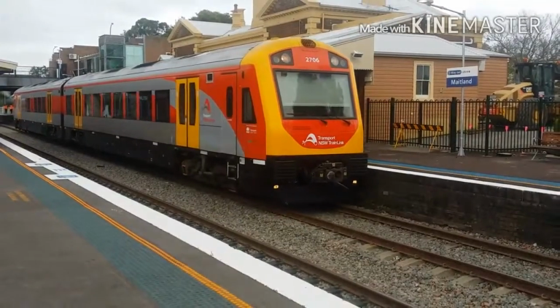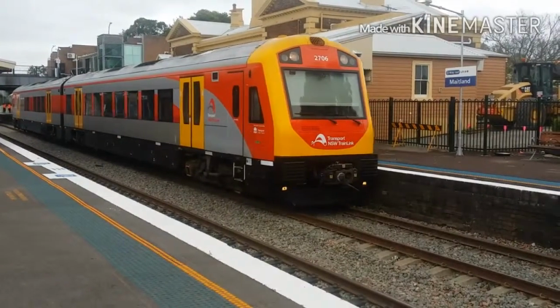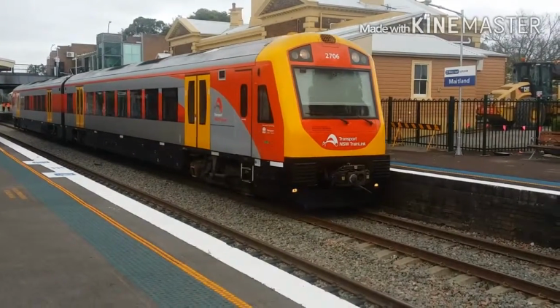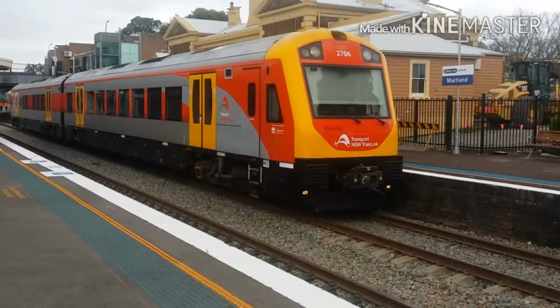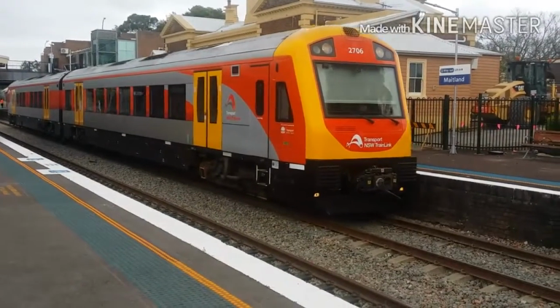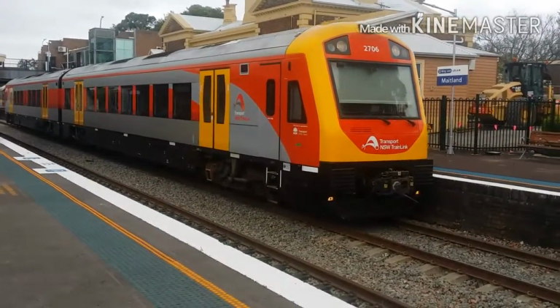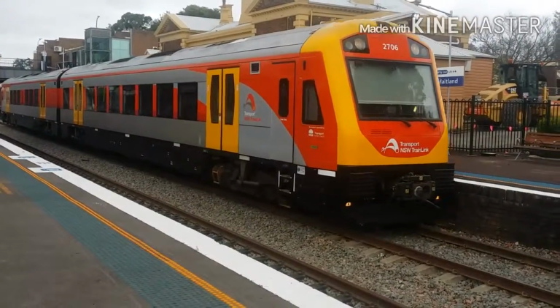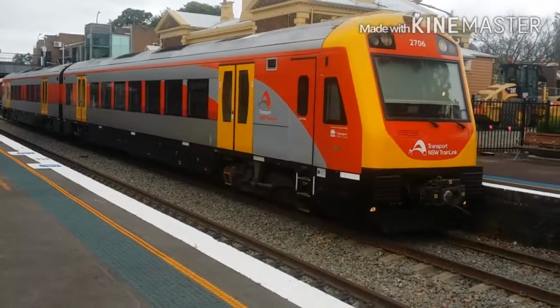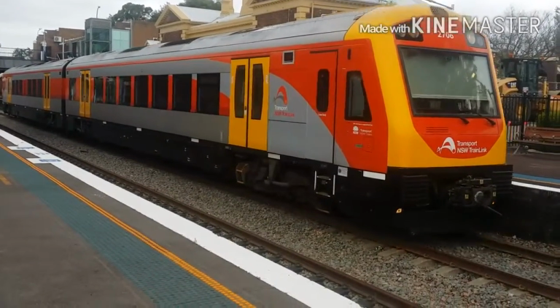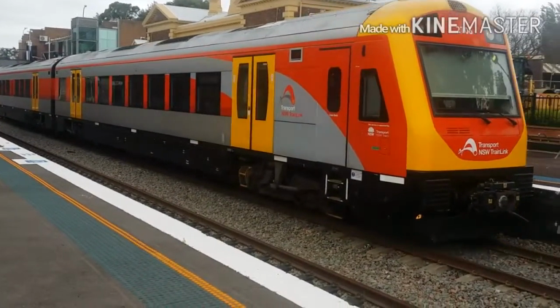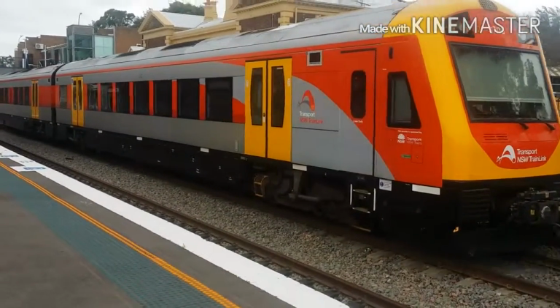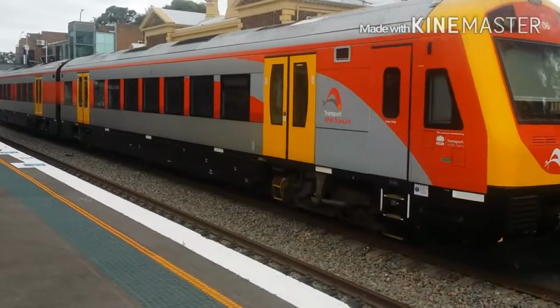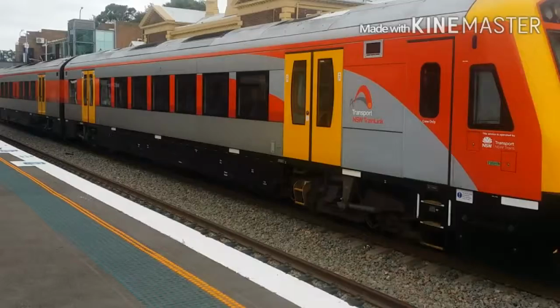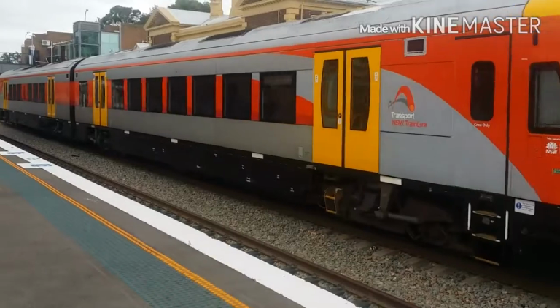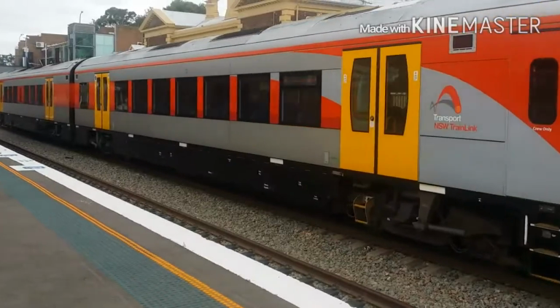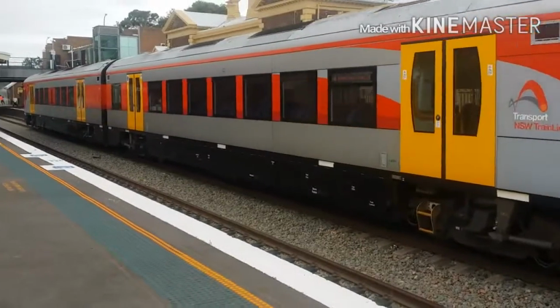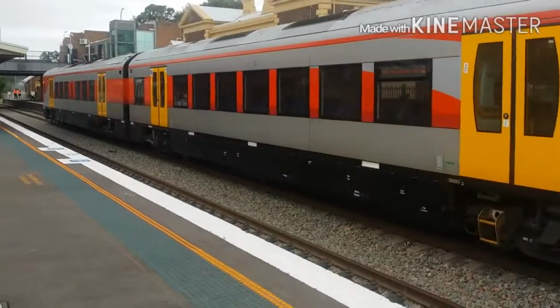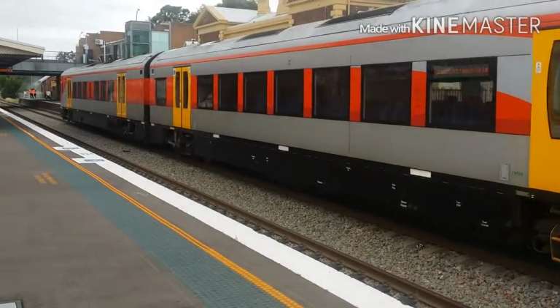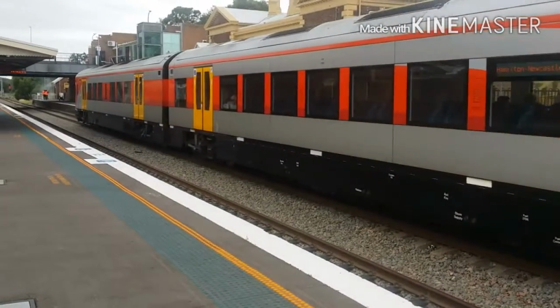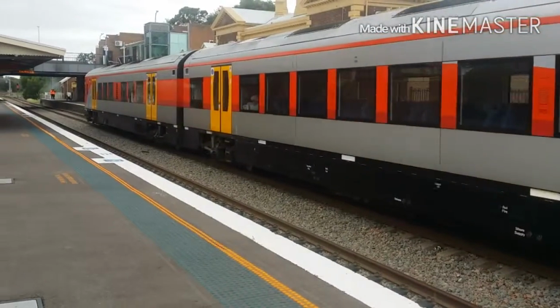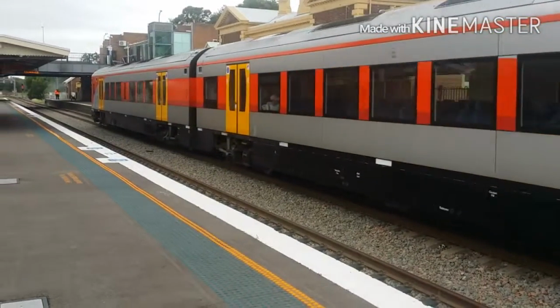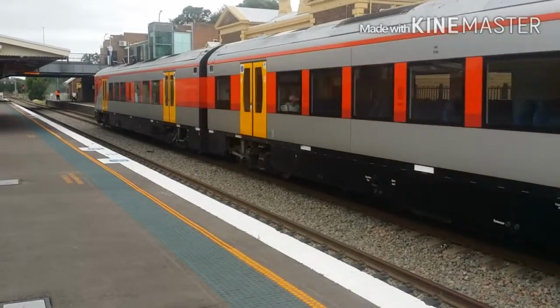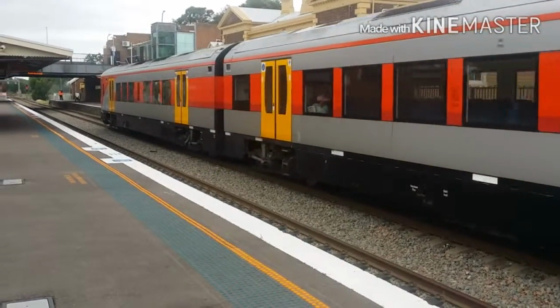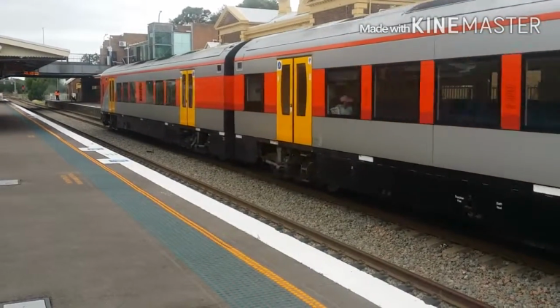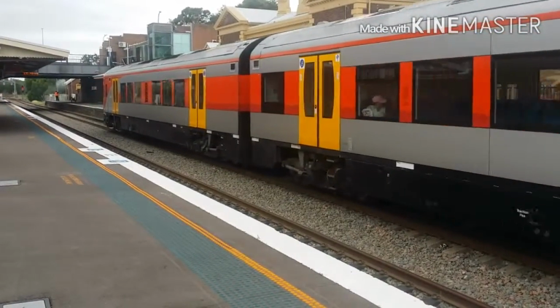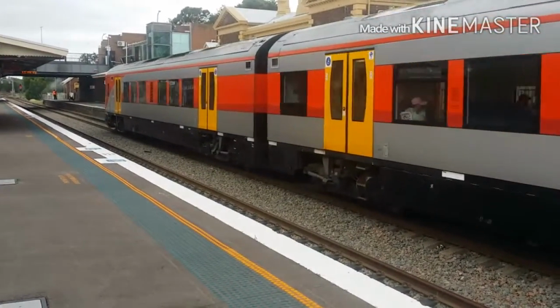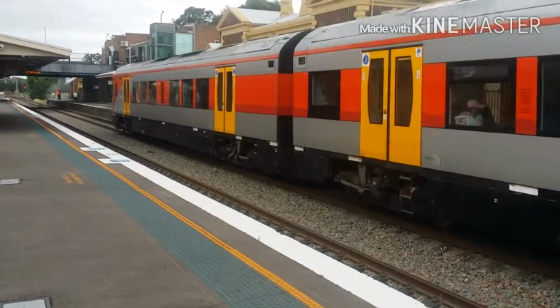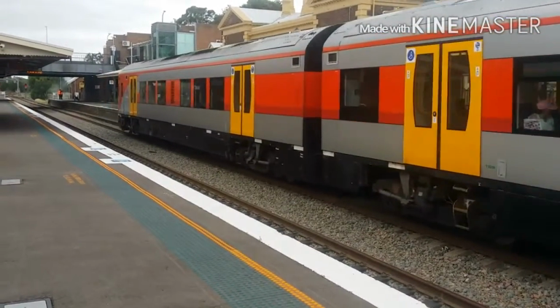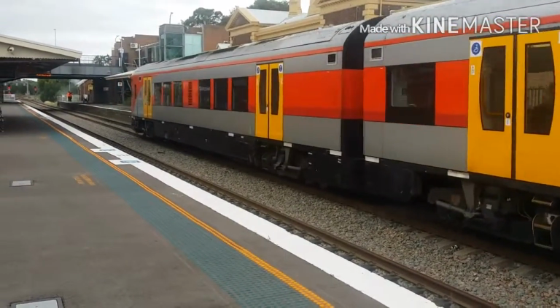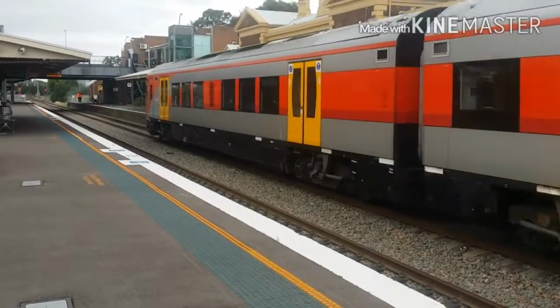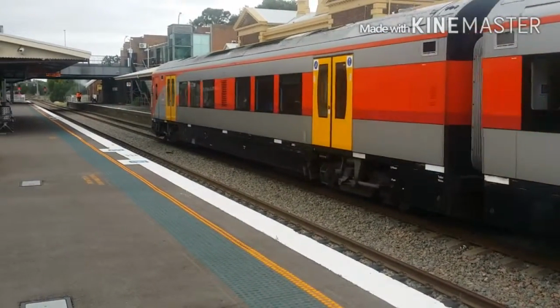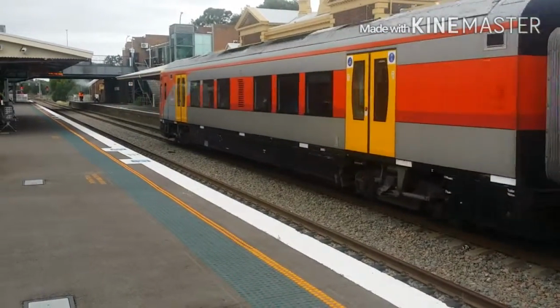Hunter Set 6 is now departing platform number 1. This is a Hamilton service. Next up will be High Street, an old station, then on to Hamilton.